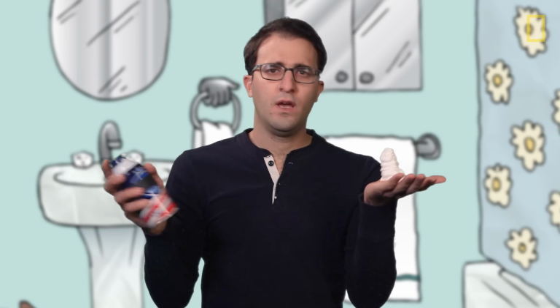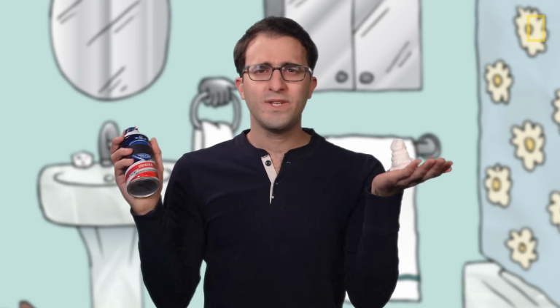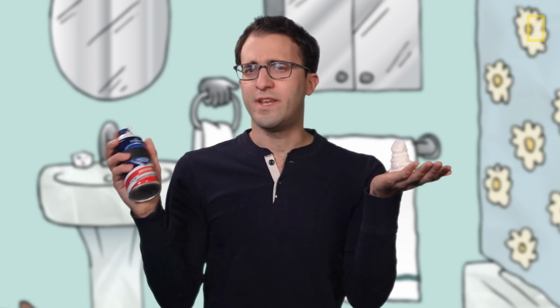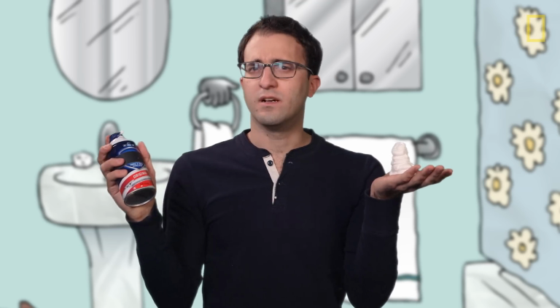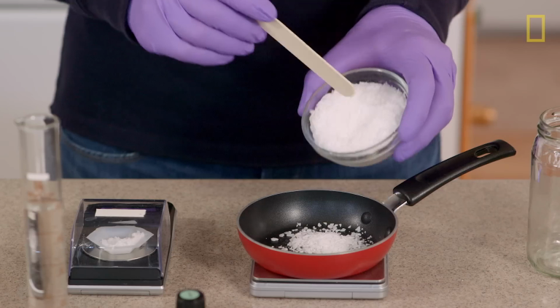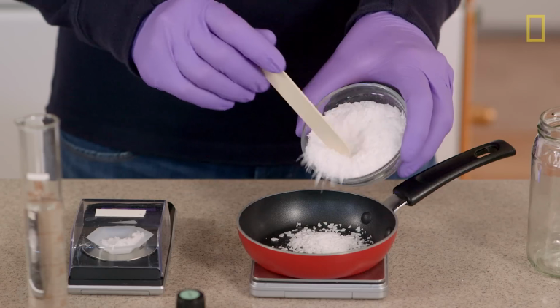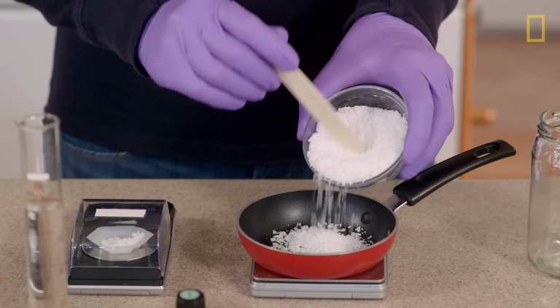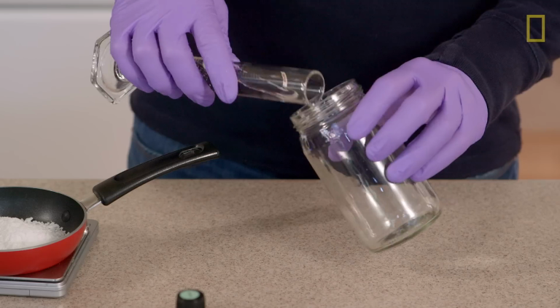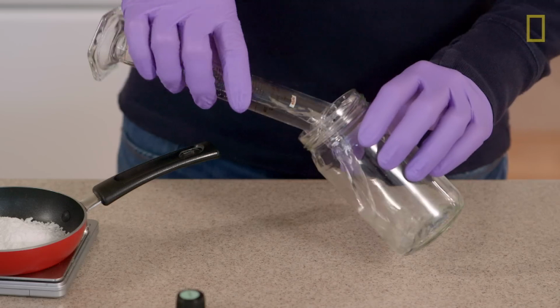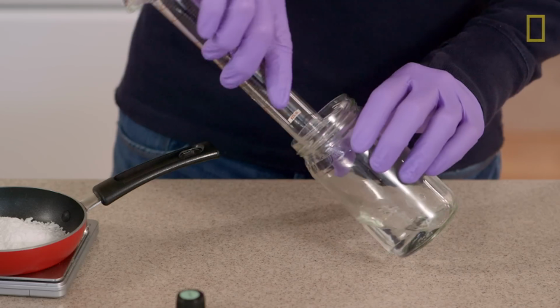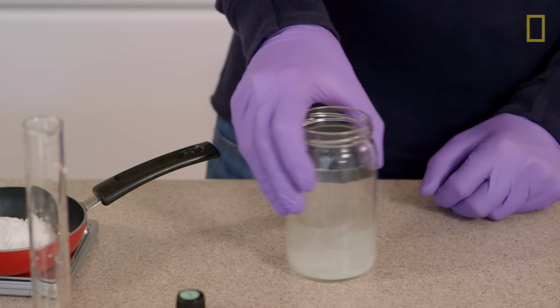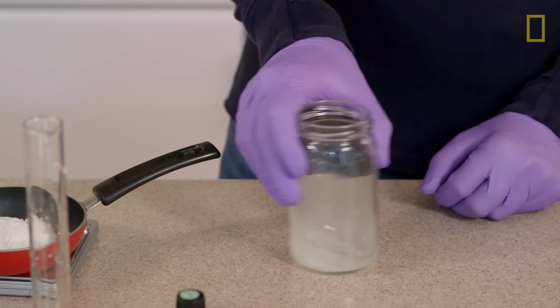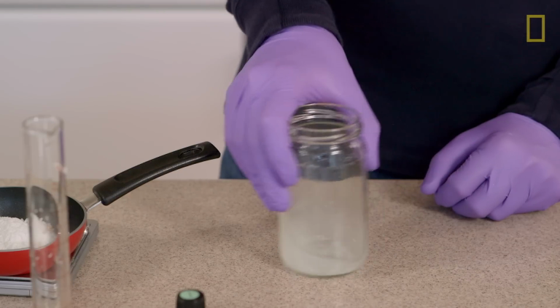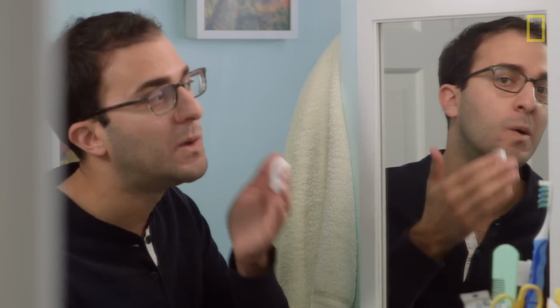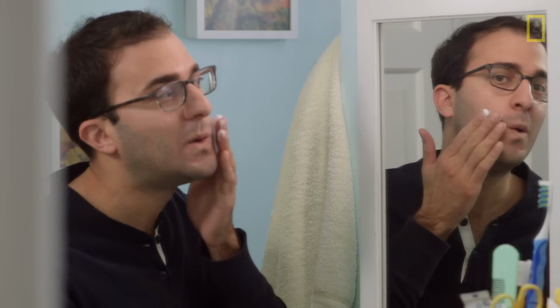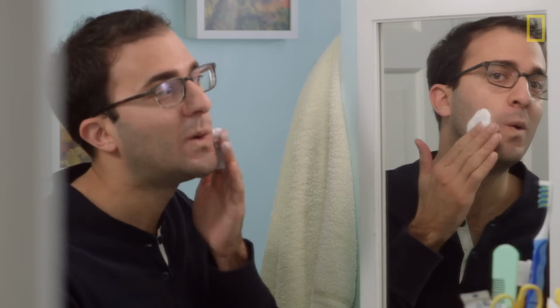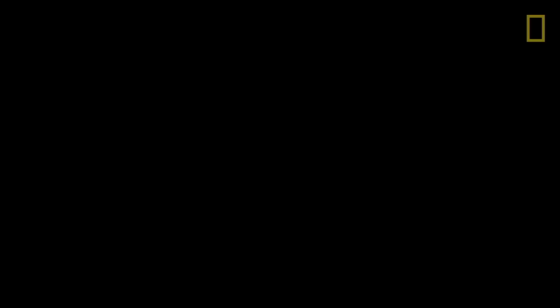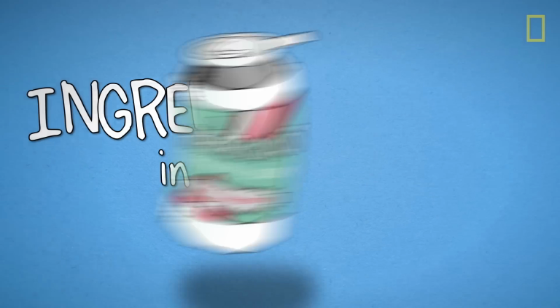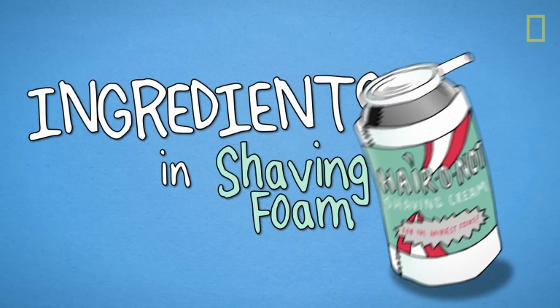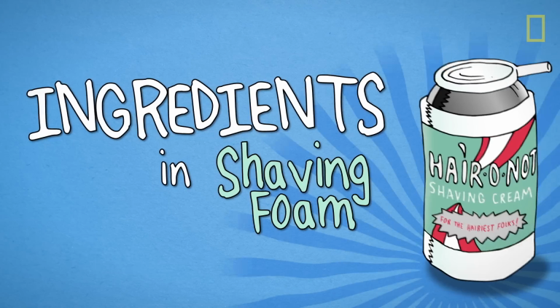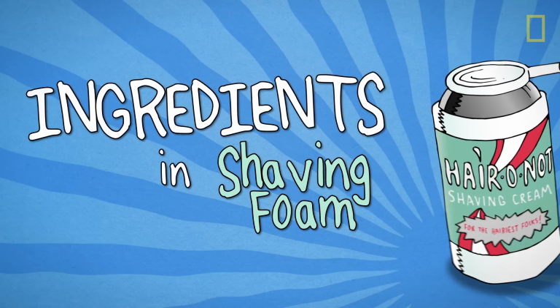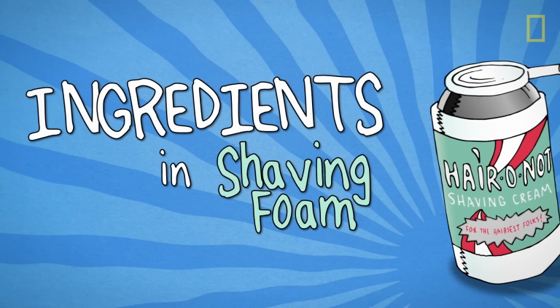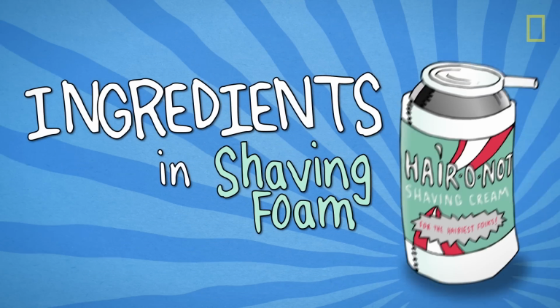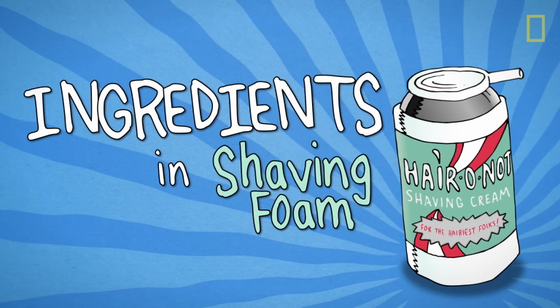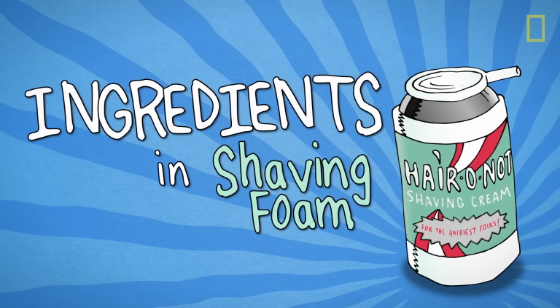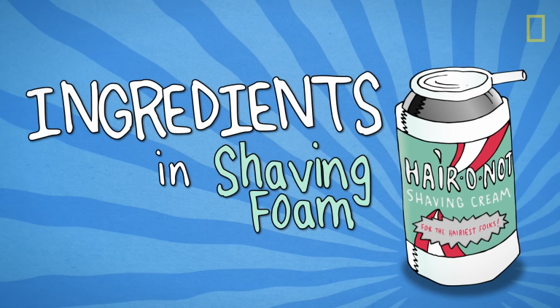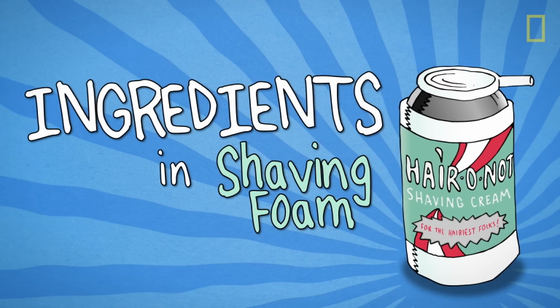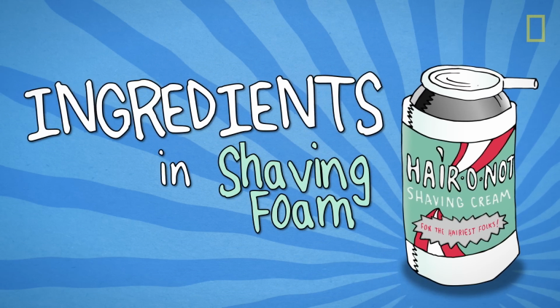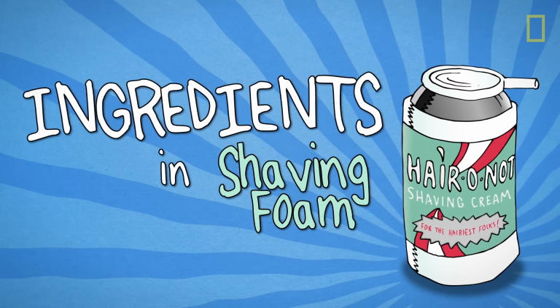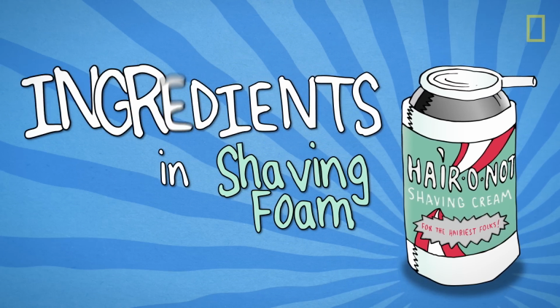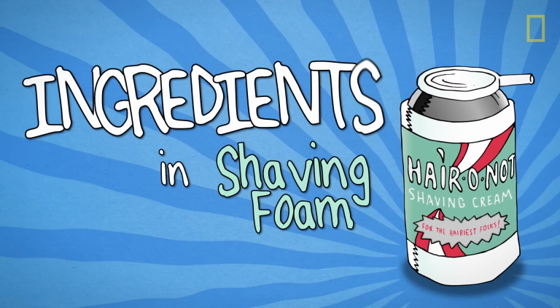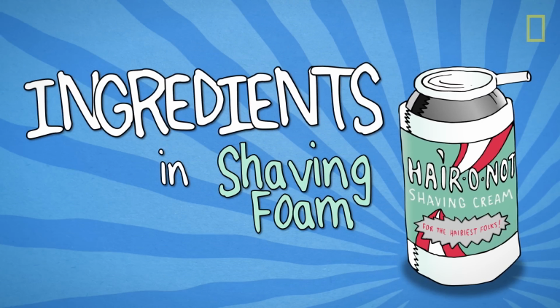What's in here? What's it do? And can I make it from scratch? It's the stuff inside your stuff. Ingredients.